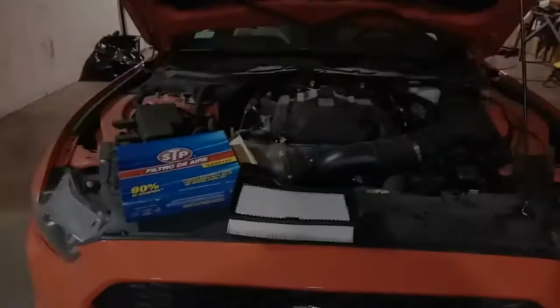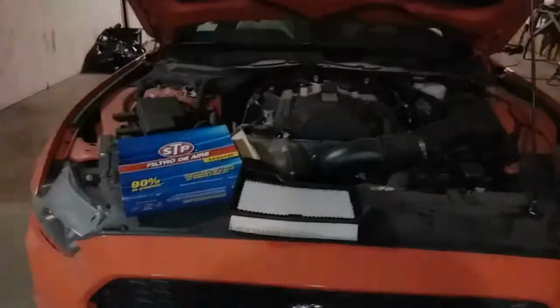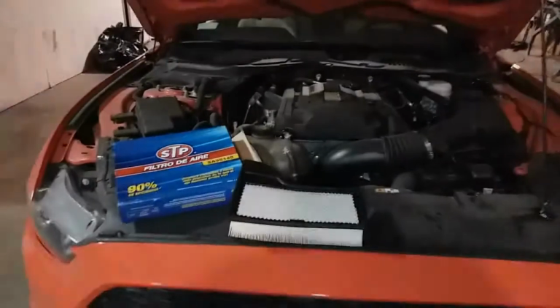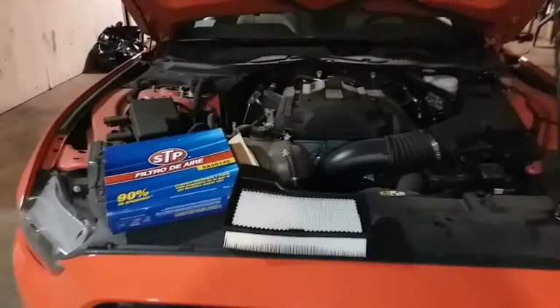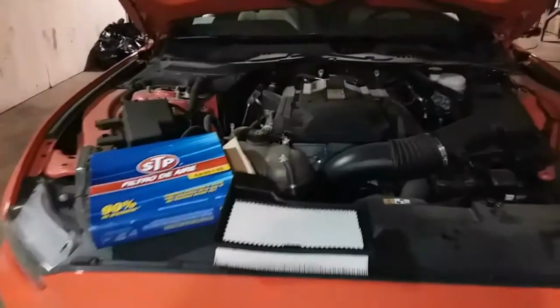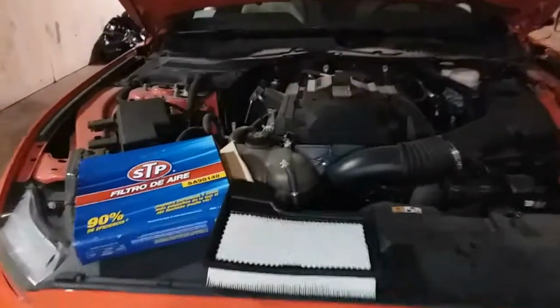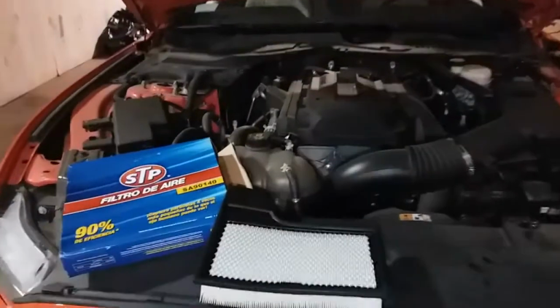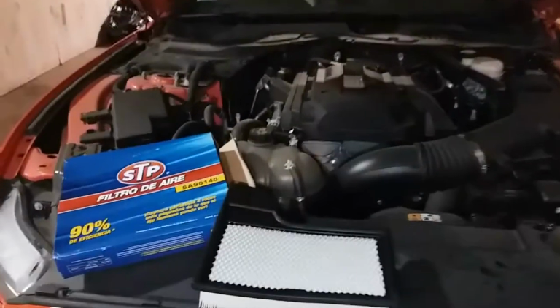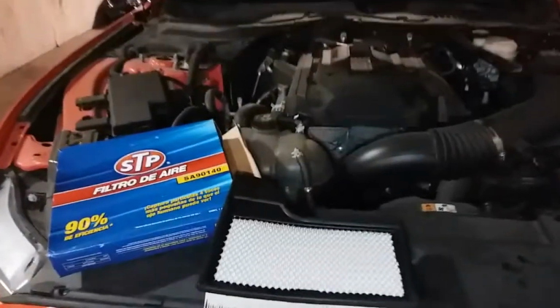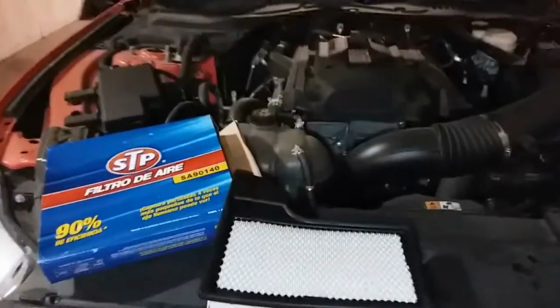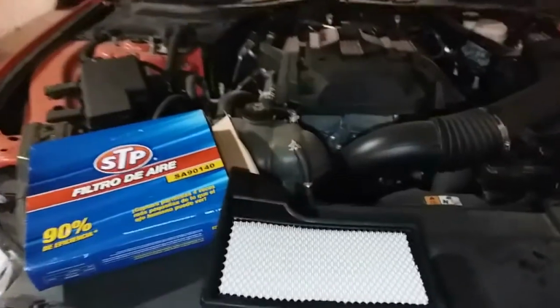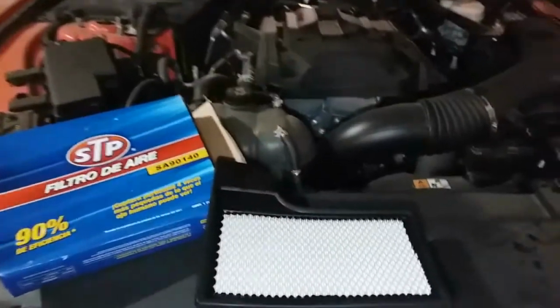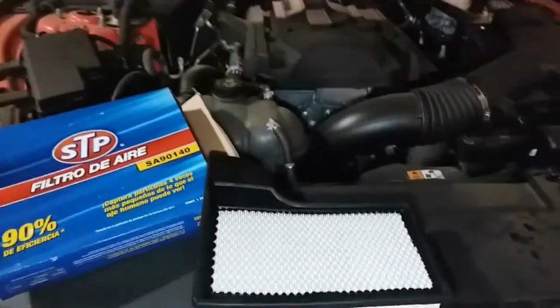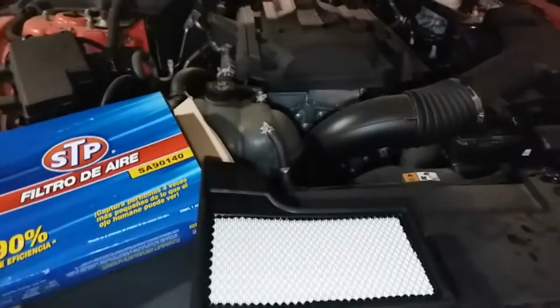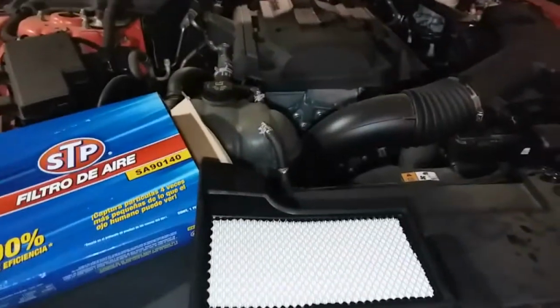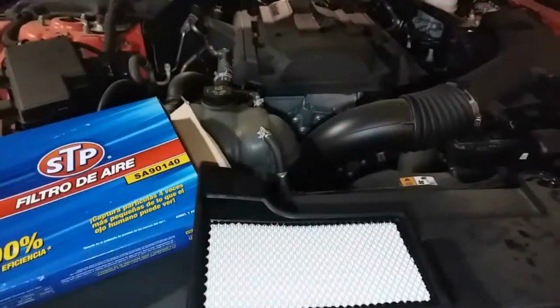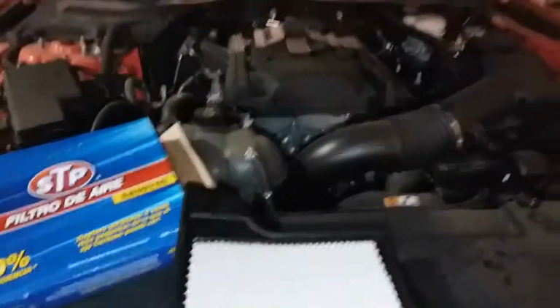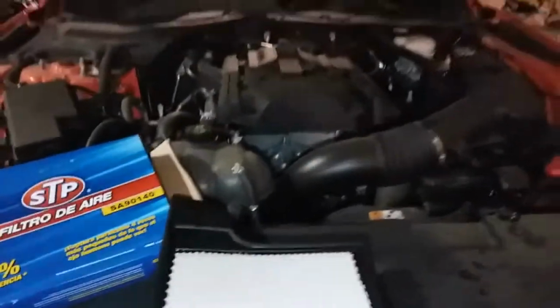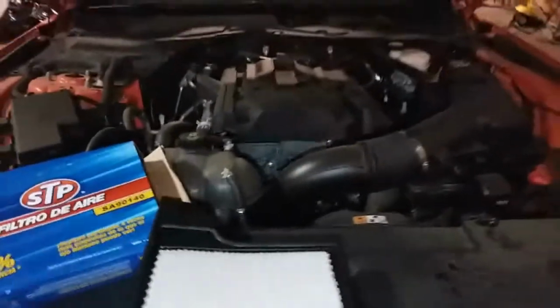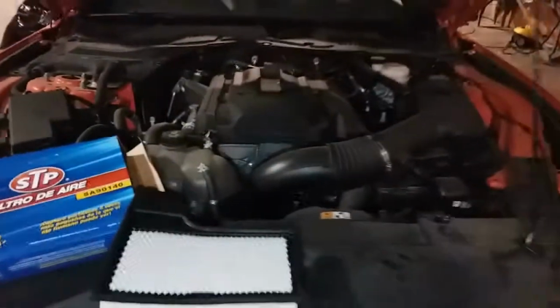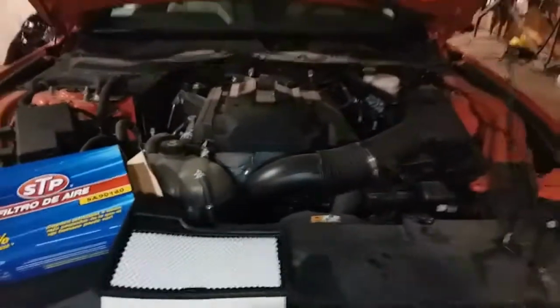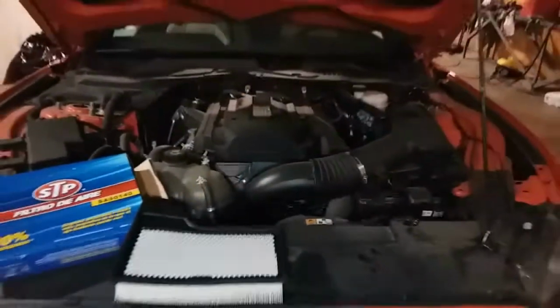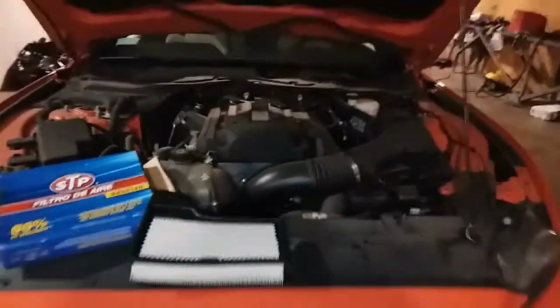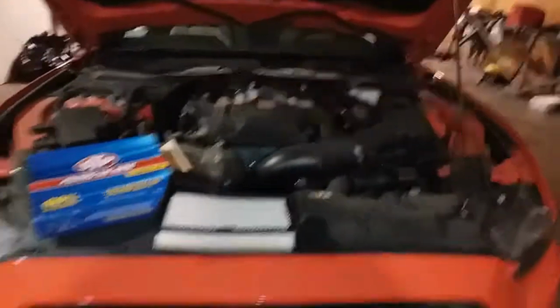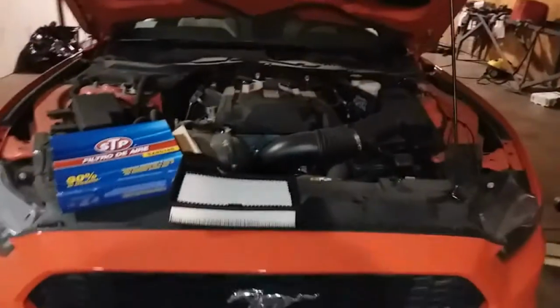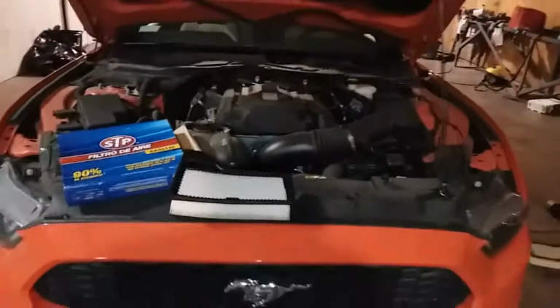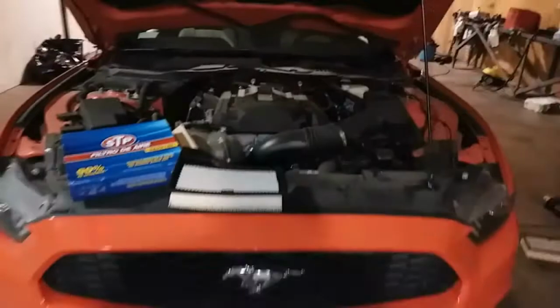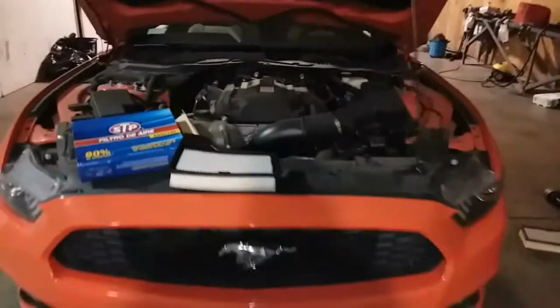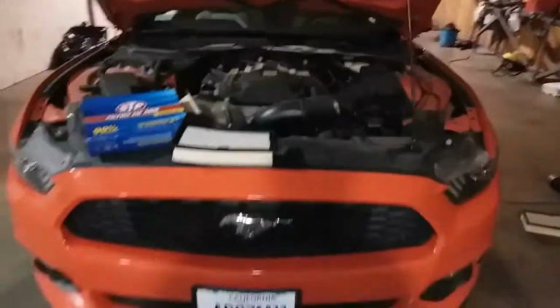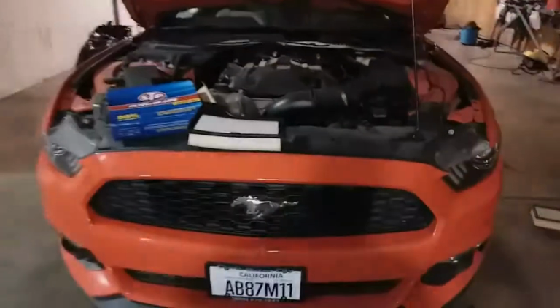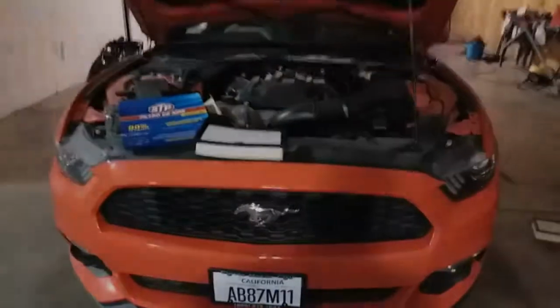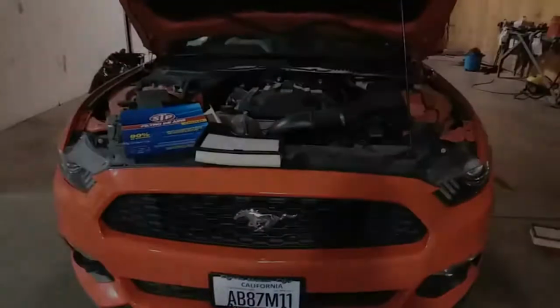Today we're going to install a new air filter on a 2016 Ford Mustang.